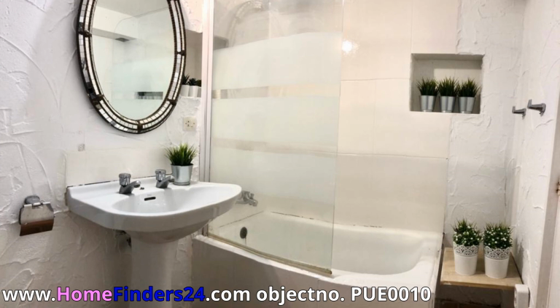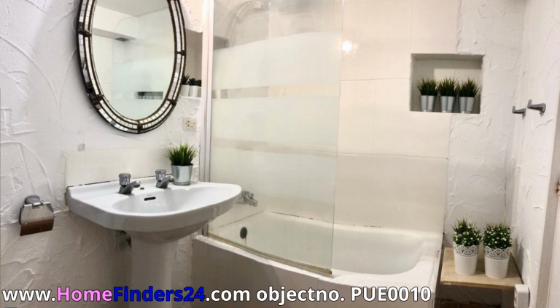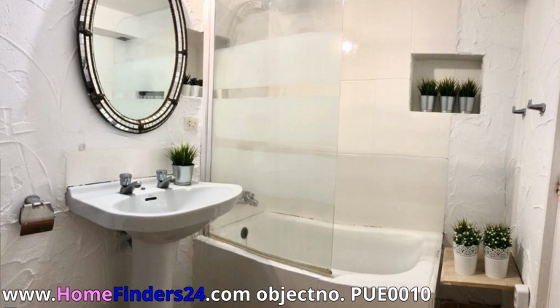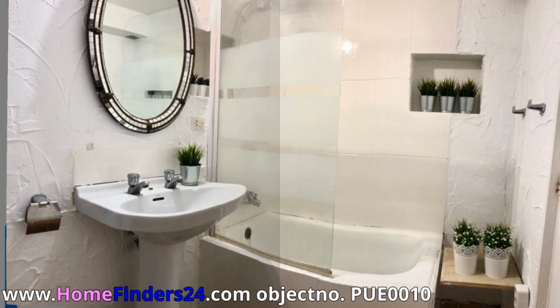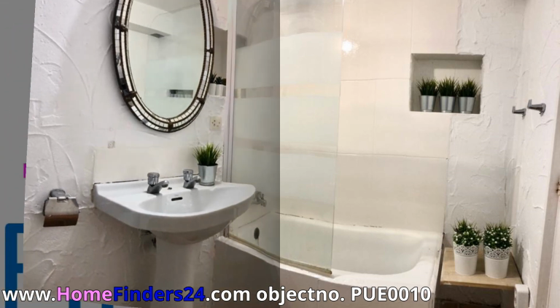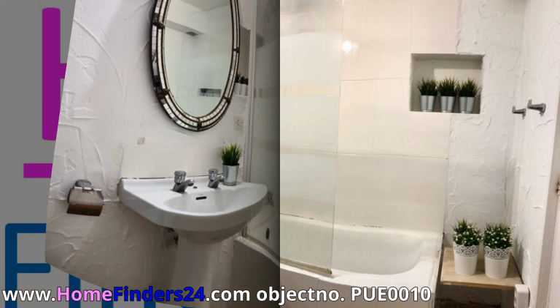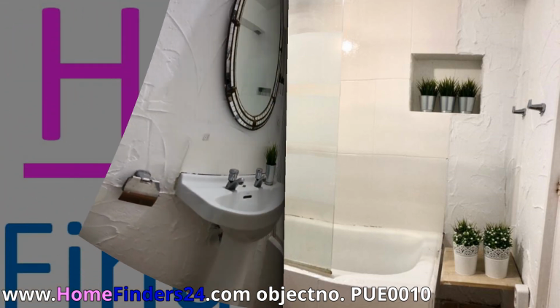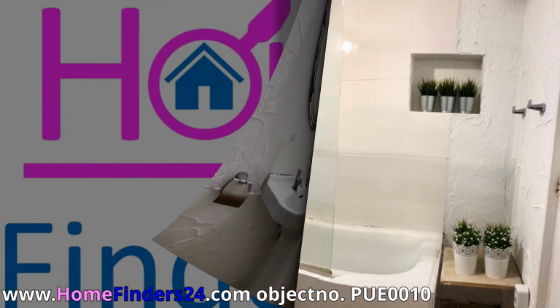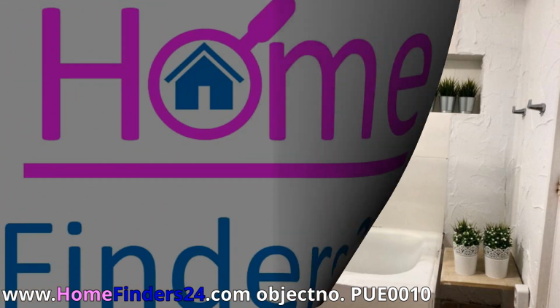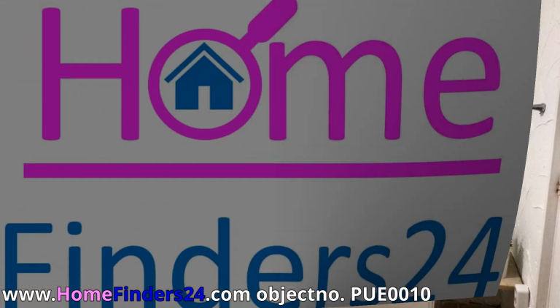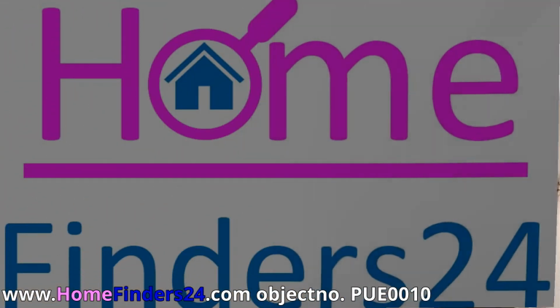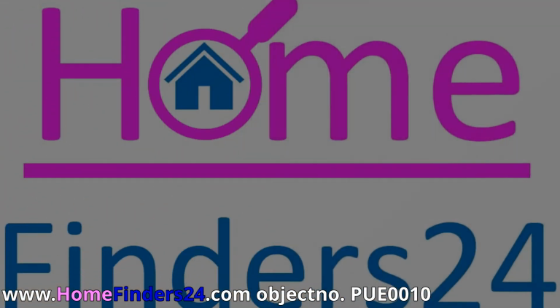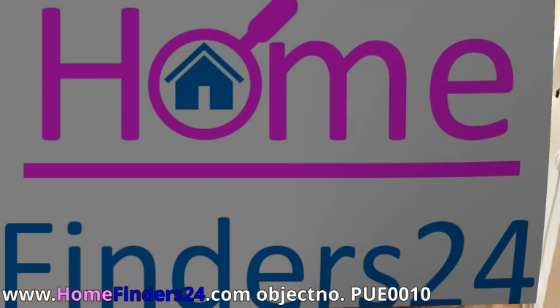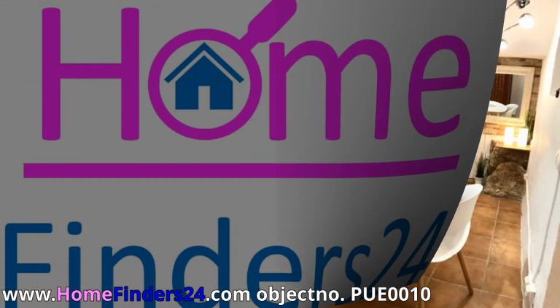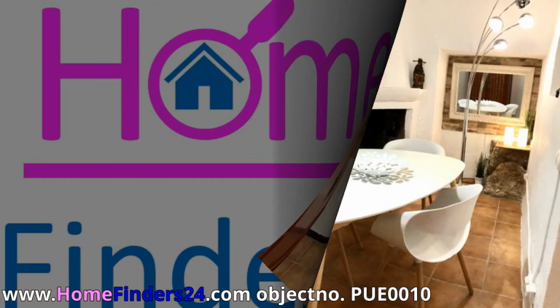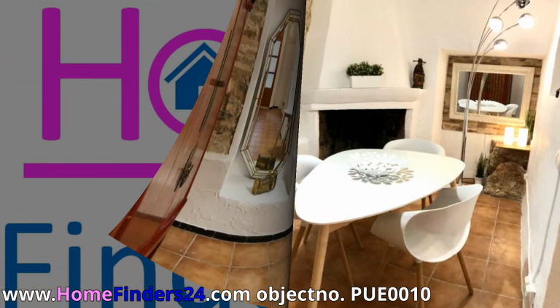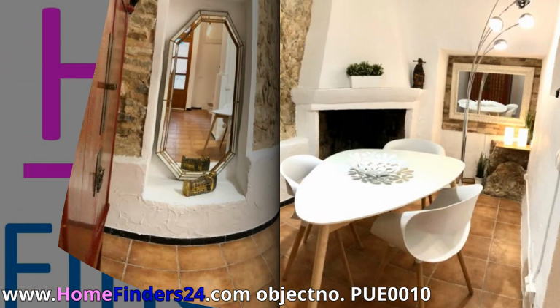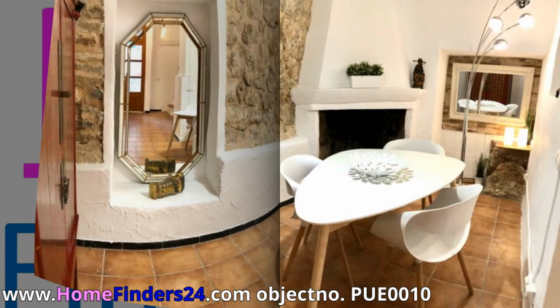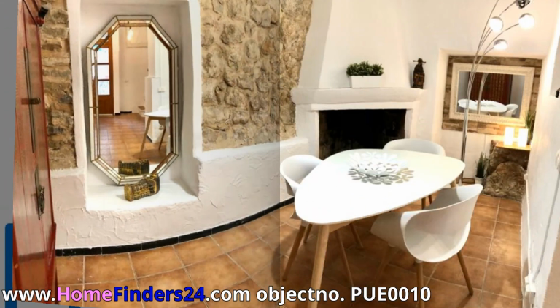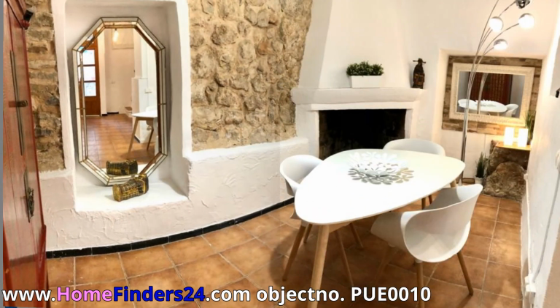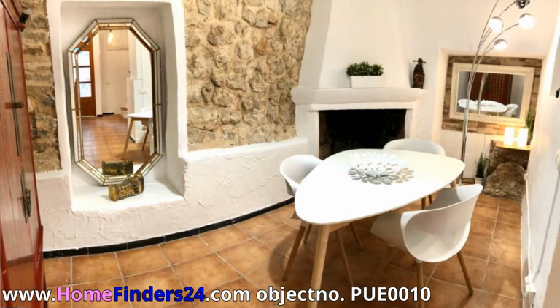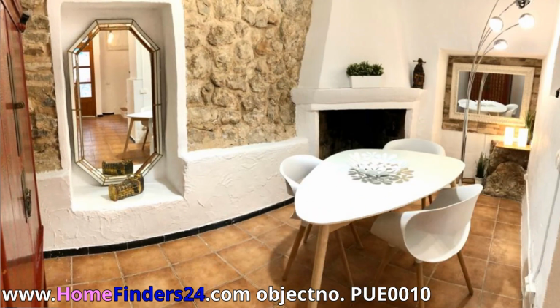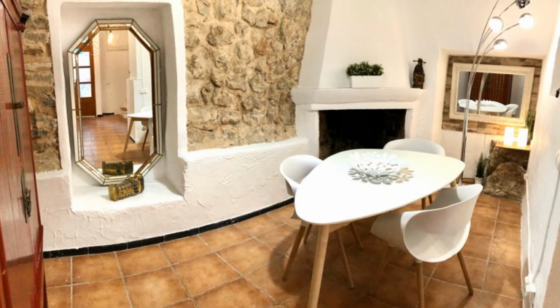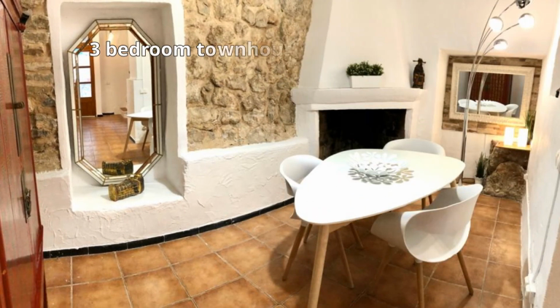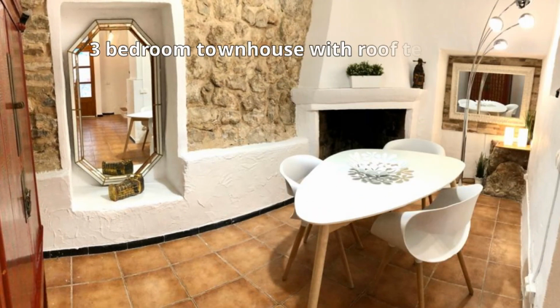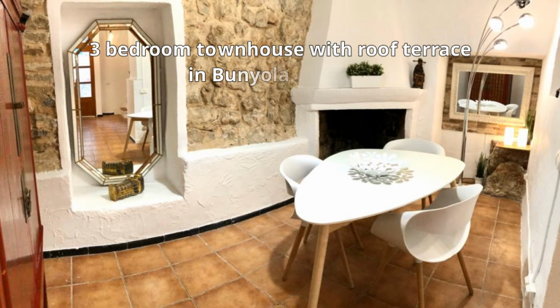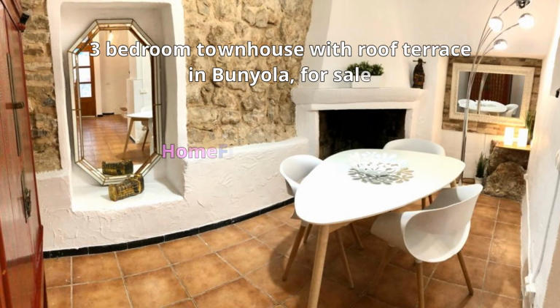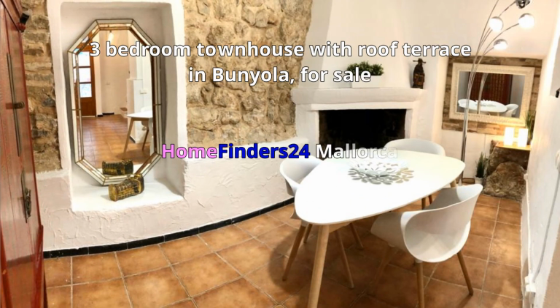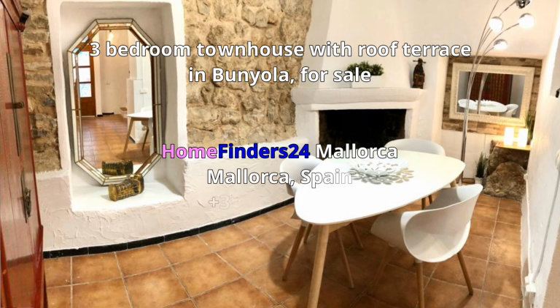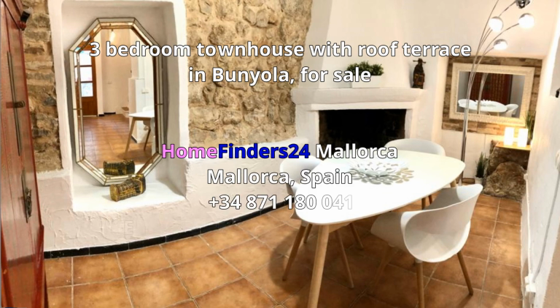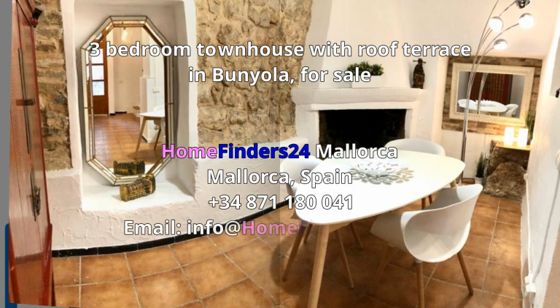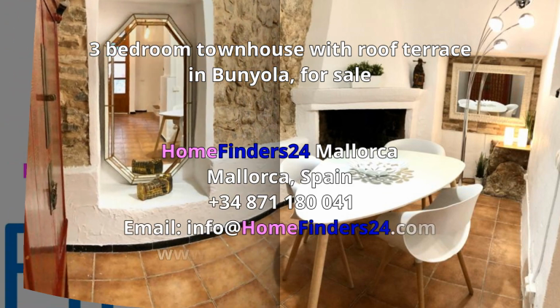If you want peace and quiet near Palma de Mallorca and enjoy the mountains, then this house is definitely worth a visit. Please contact us without obligation.